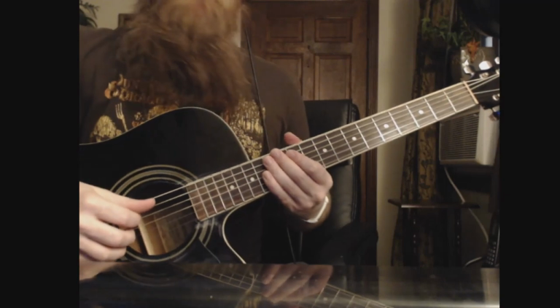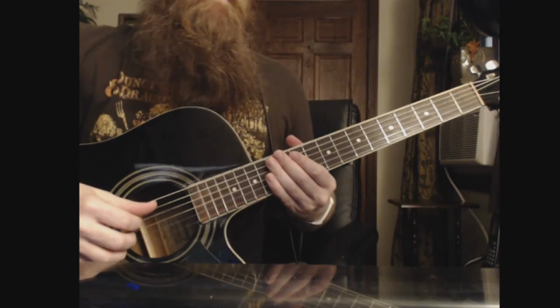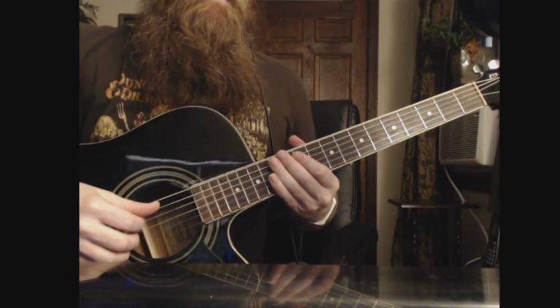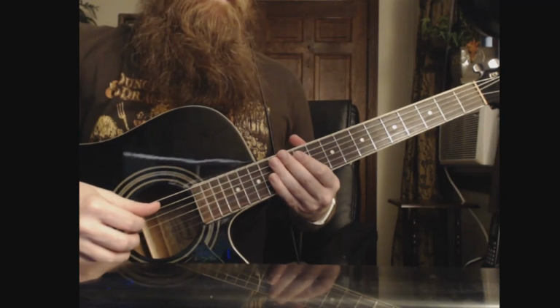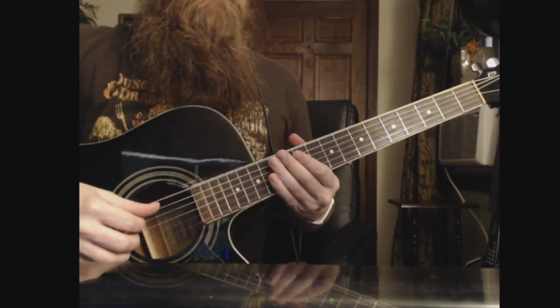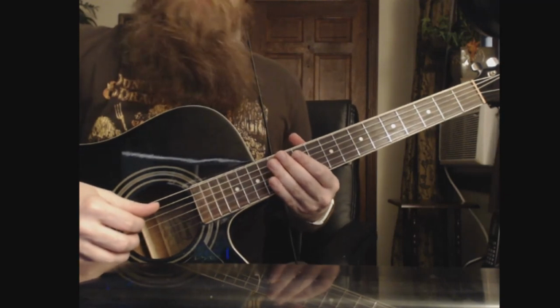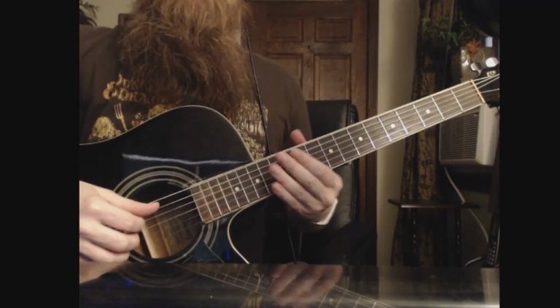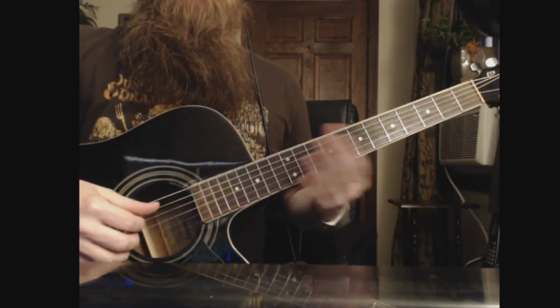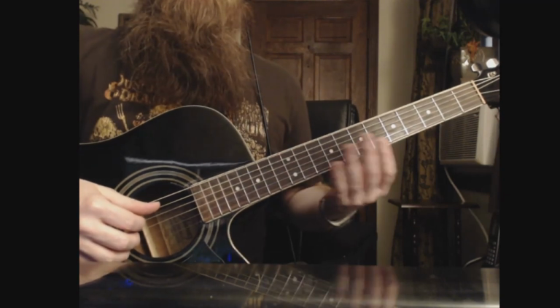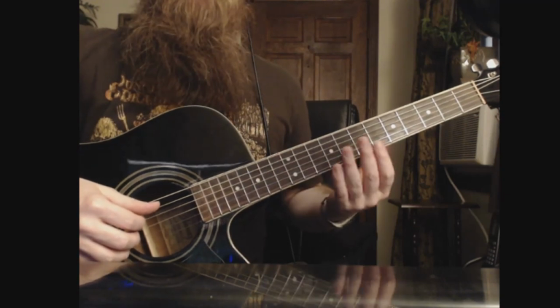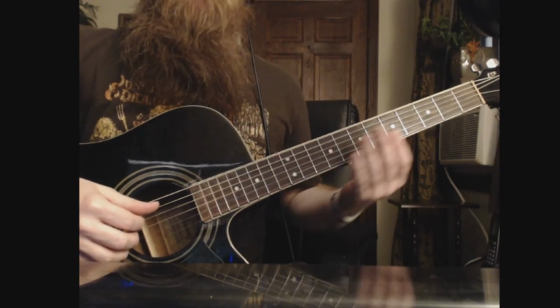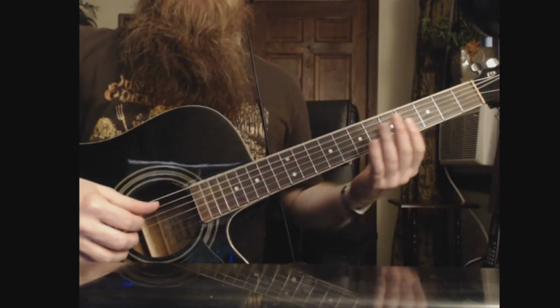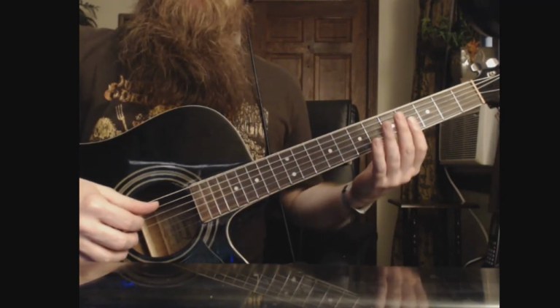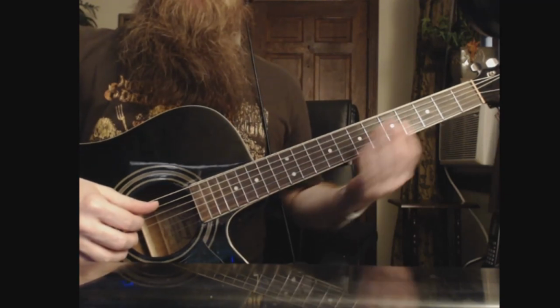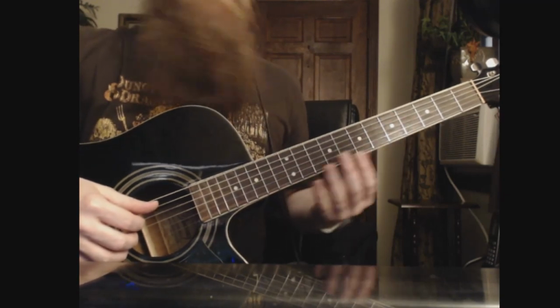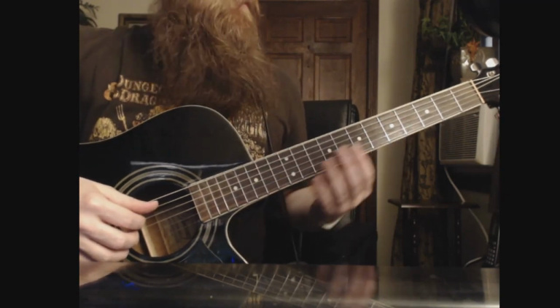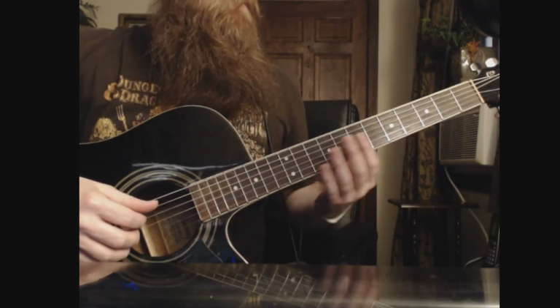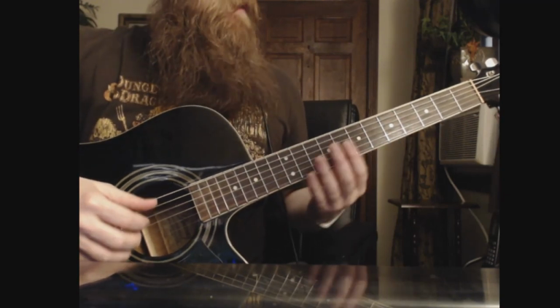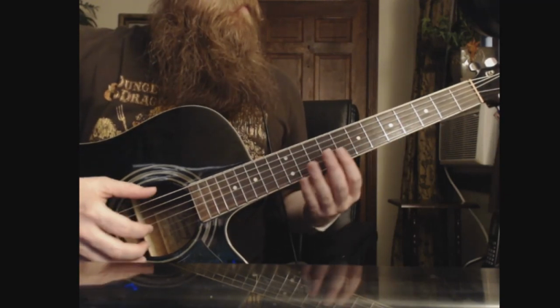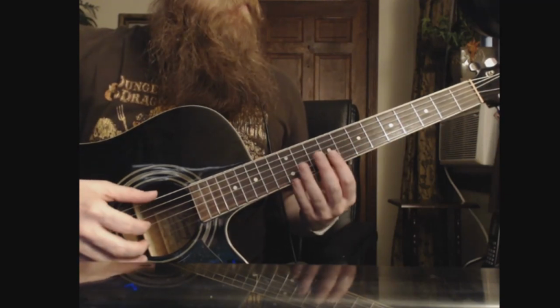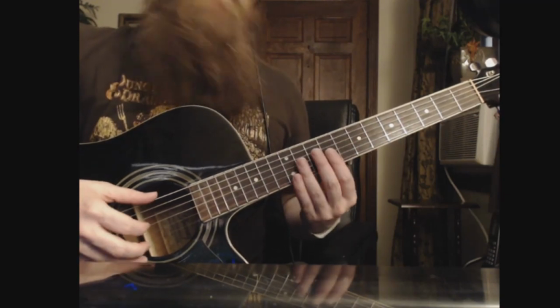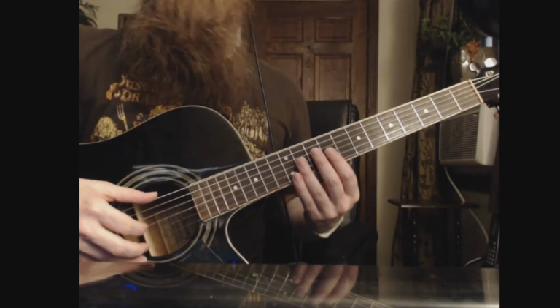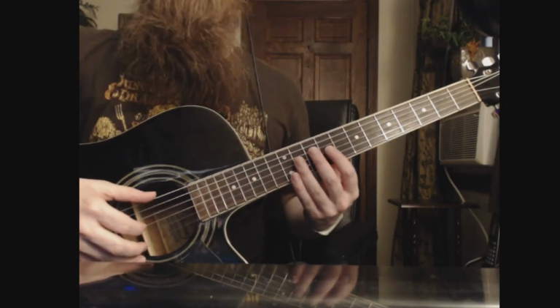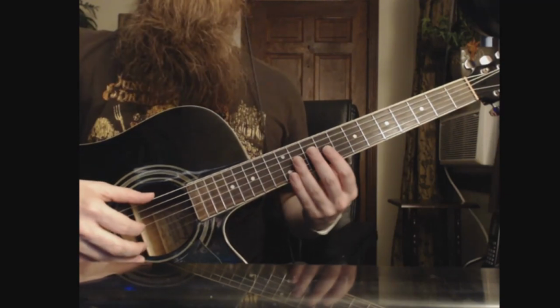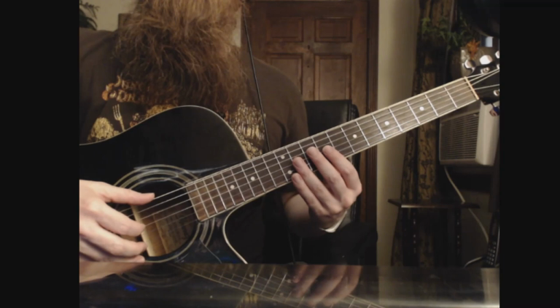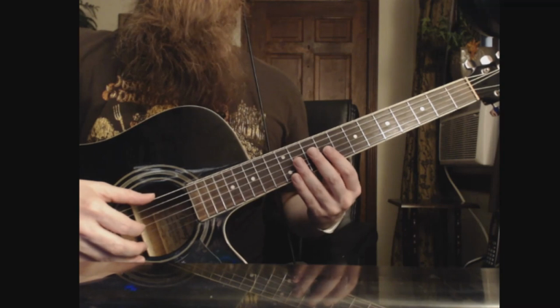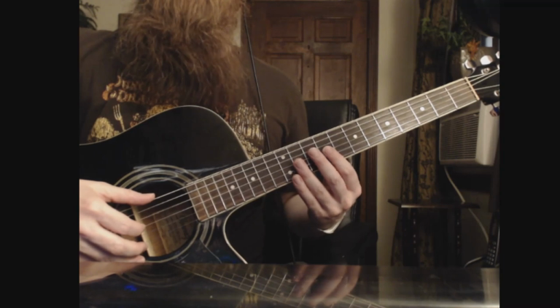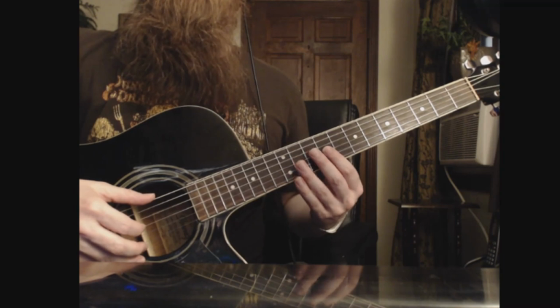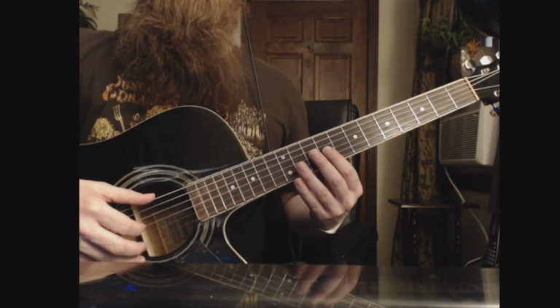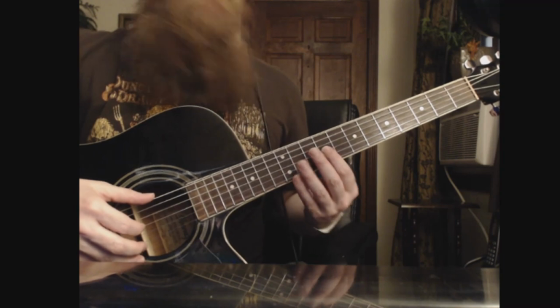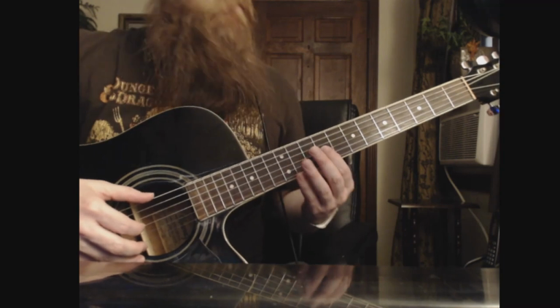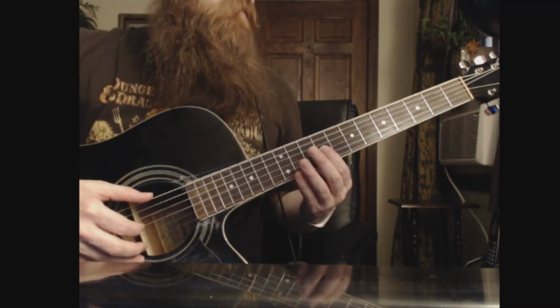Hey guys, what's going on? It's Jay from Bouncy Rock, and today I'm going to show you how to play the Tailspire menu theme.